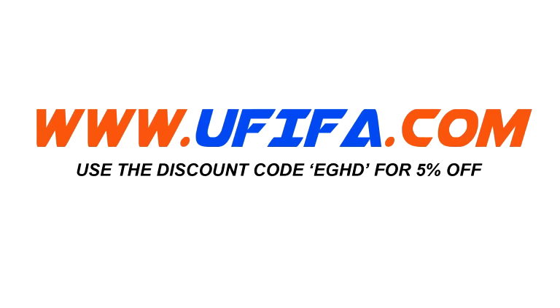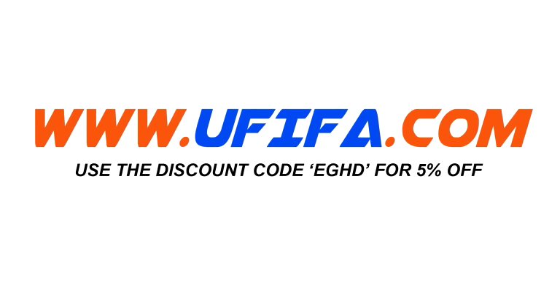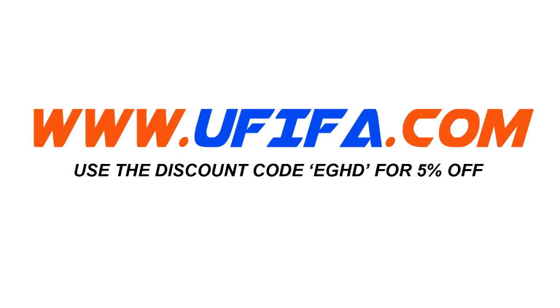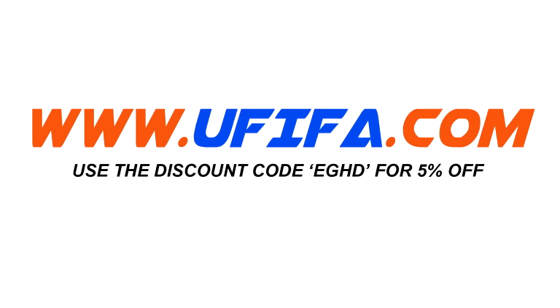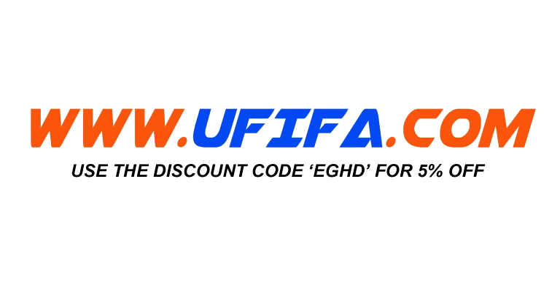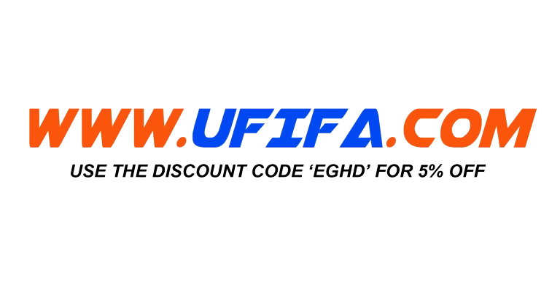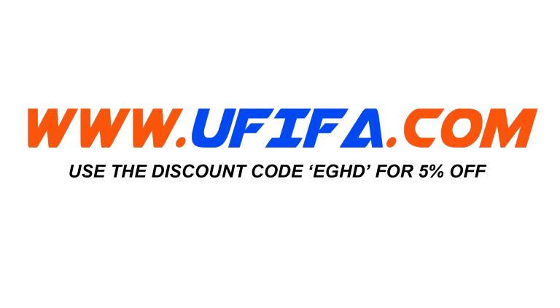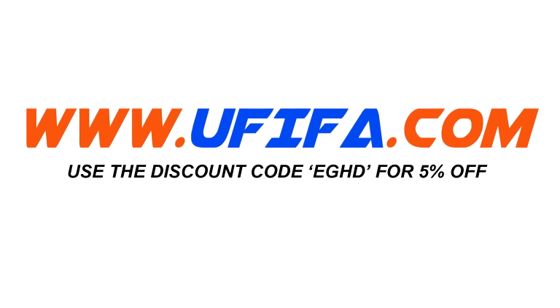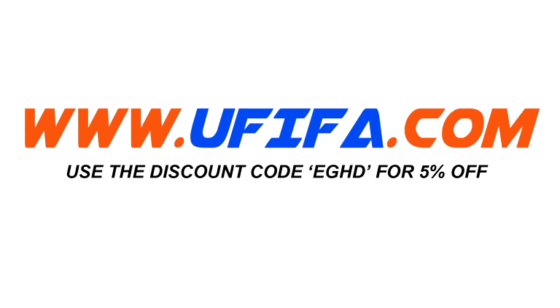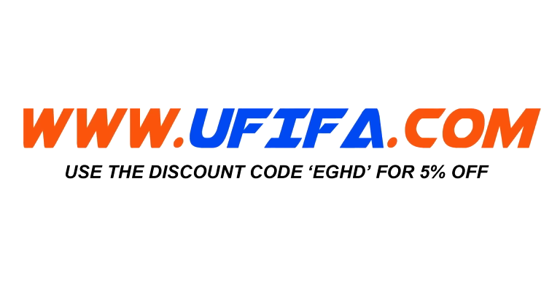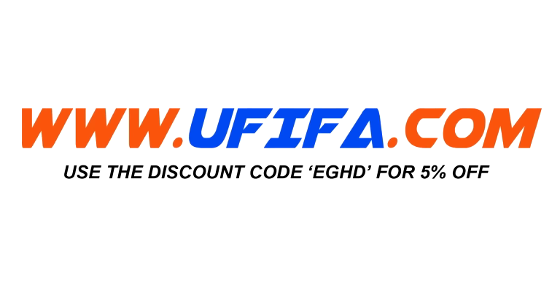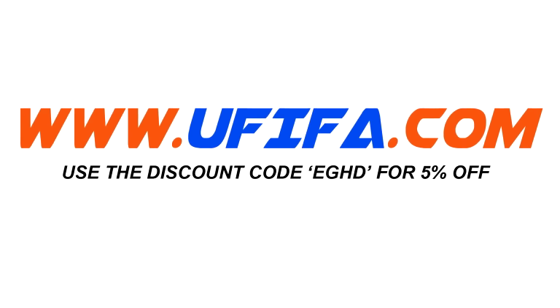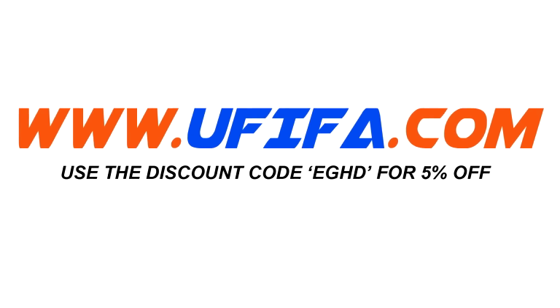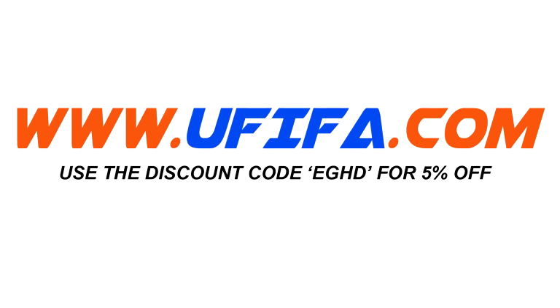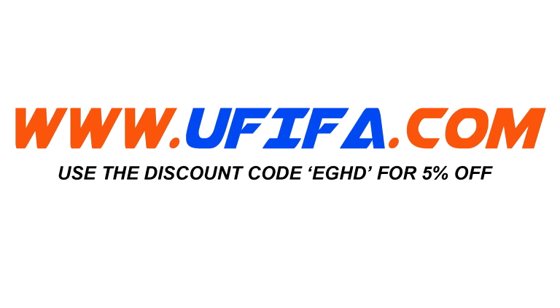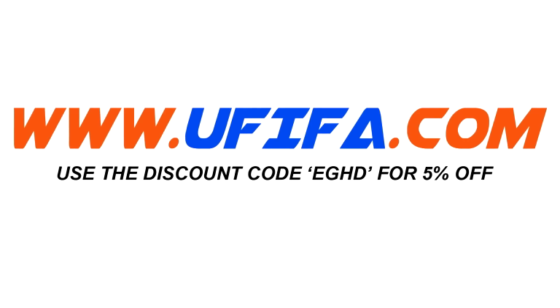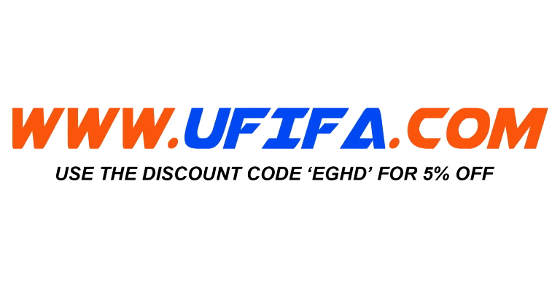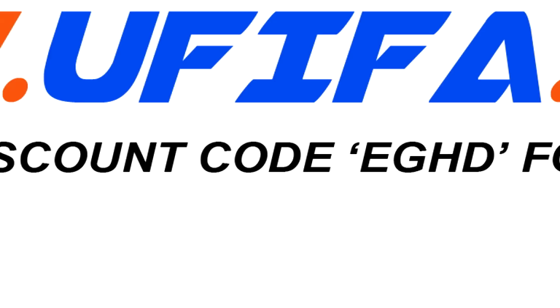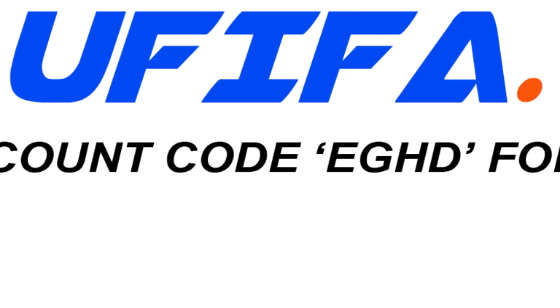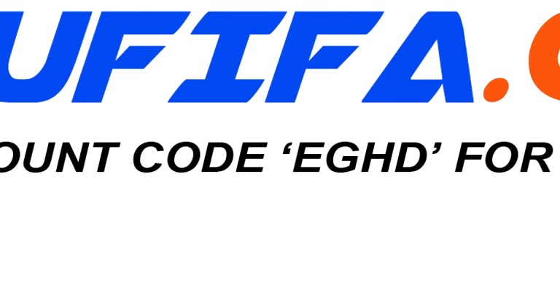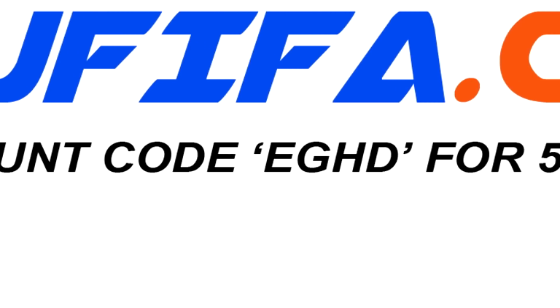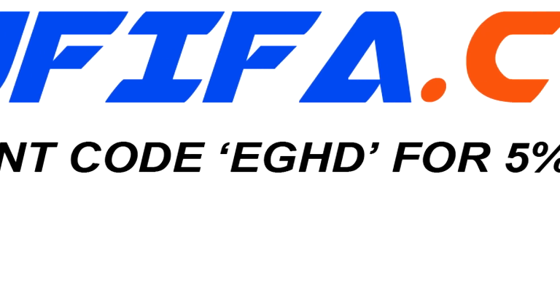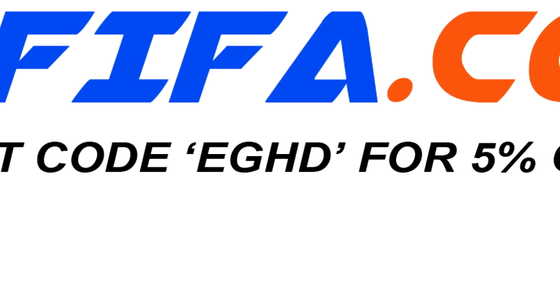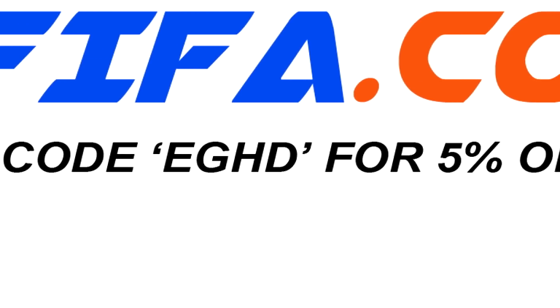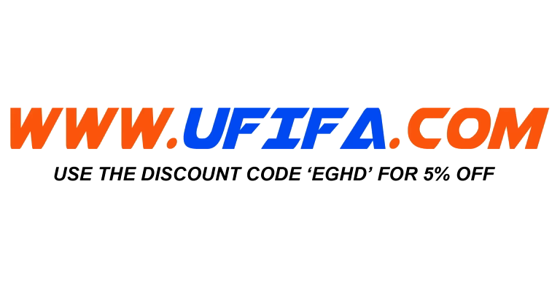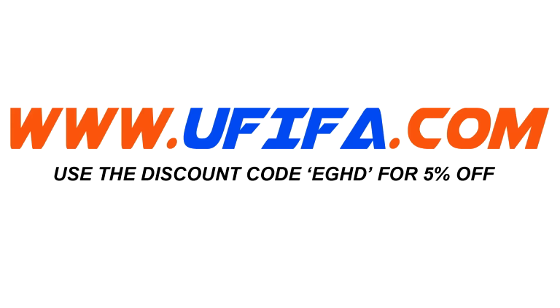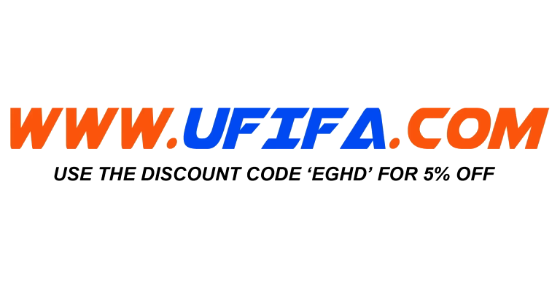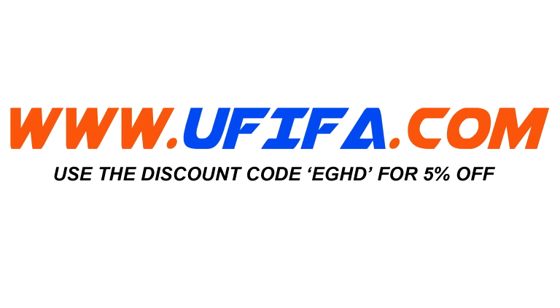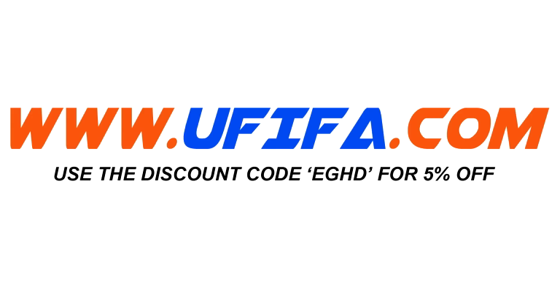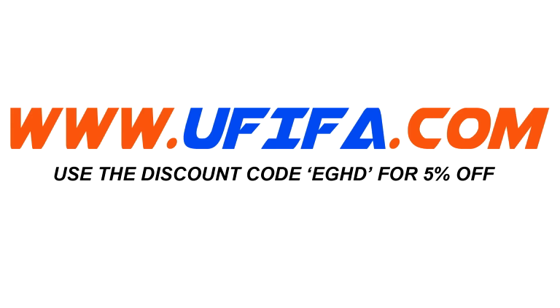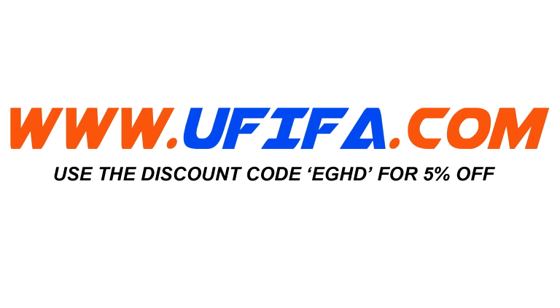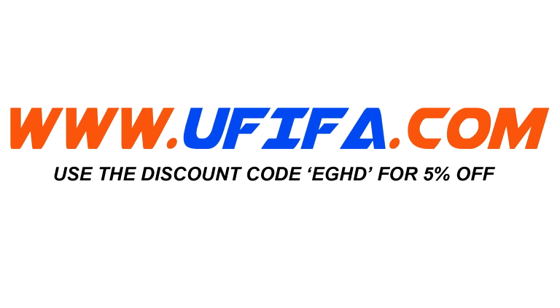For cheap Ultimate Team coins, go and check out uFIFA.com and use my discount code EGHD at the checkout to get 5% off your order.